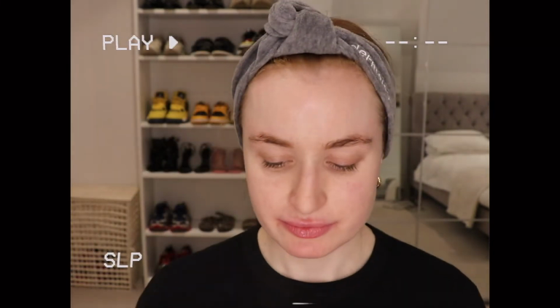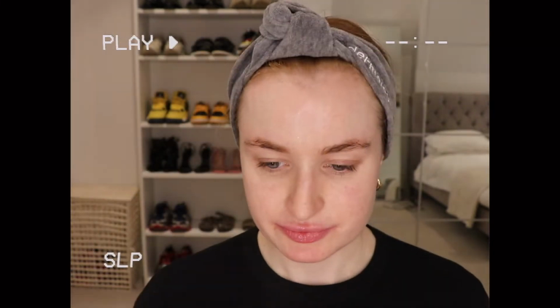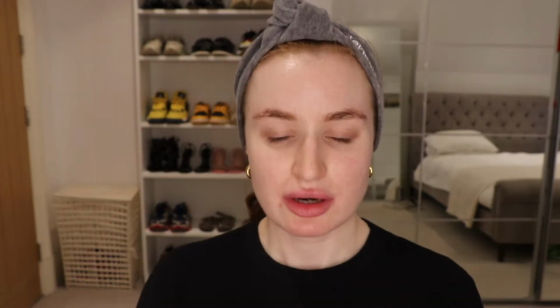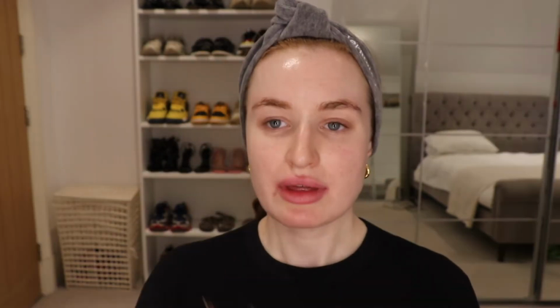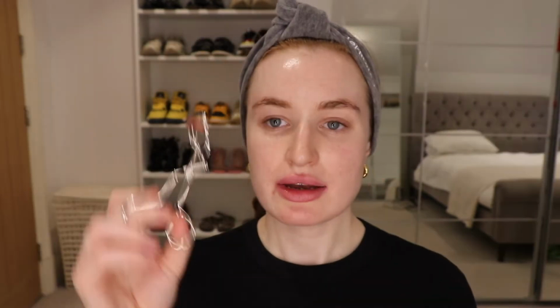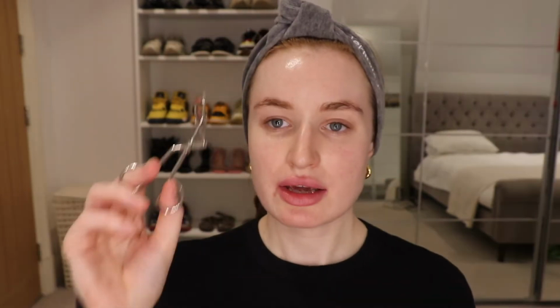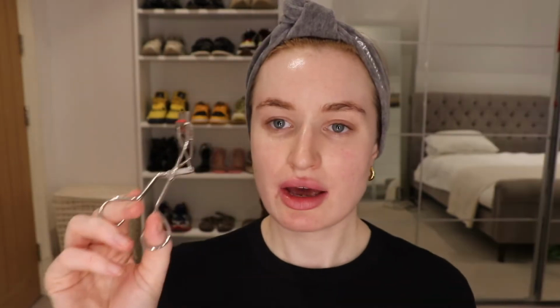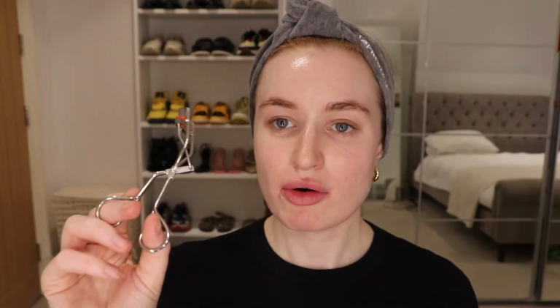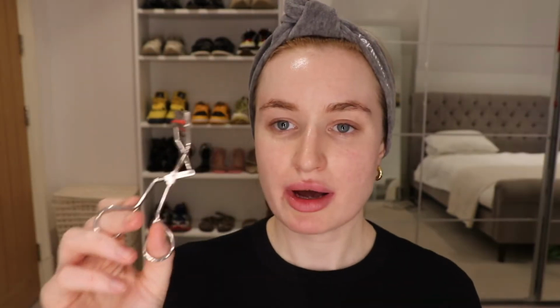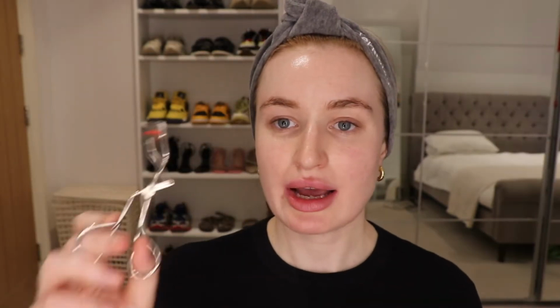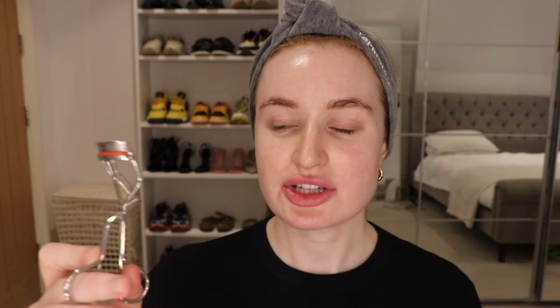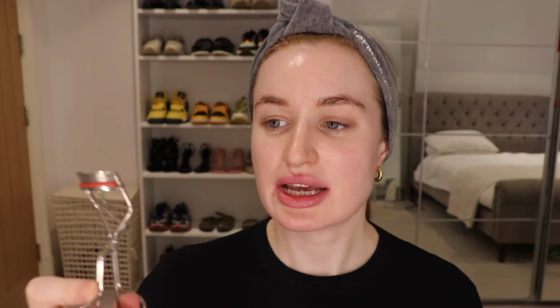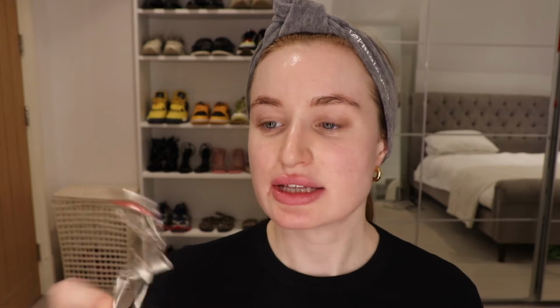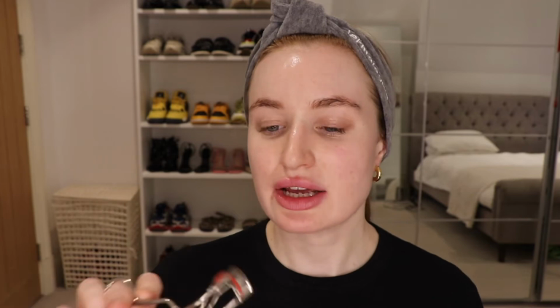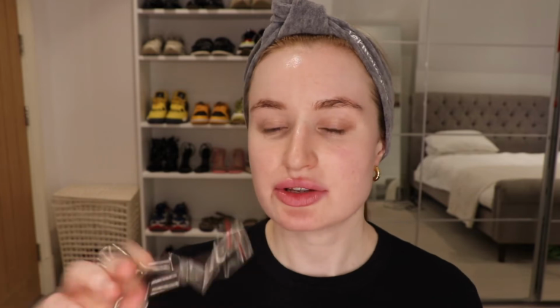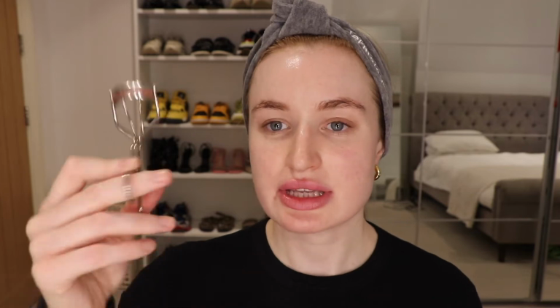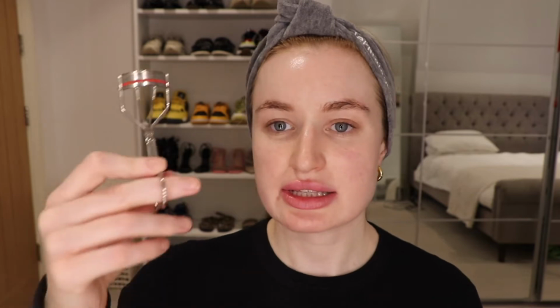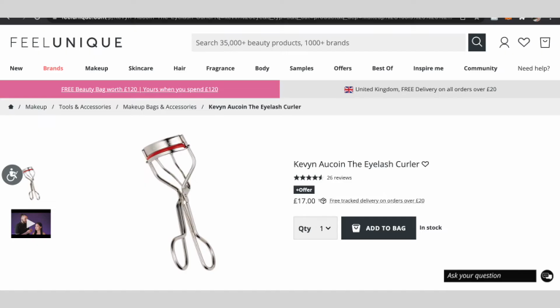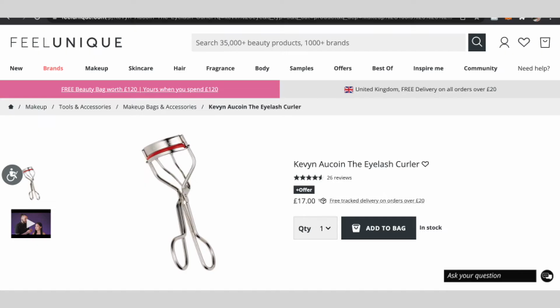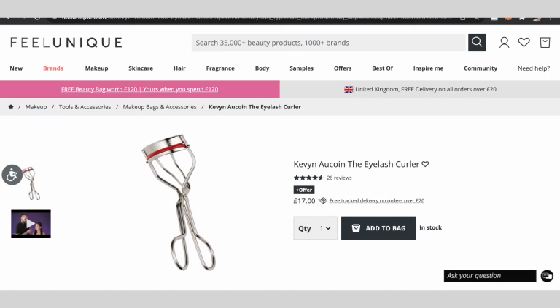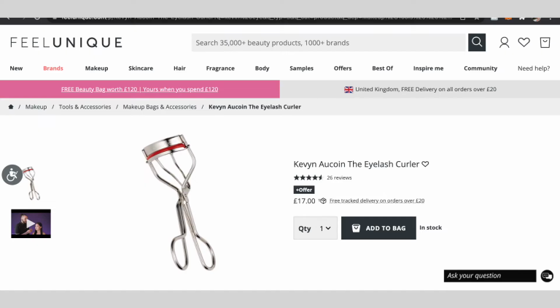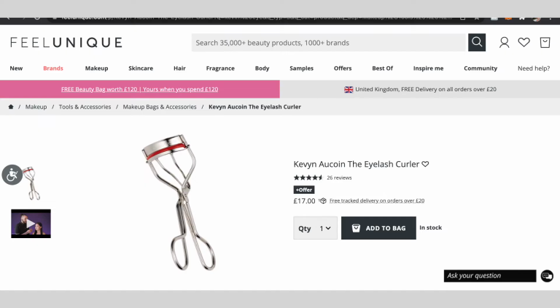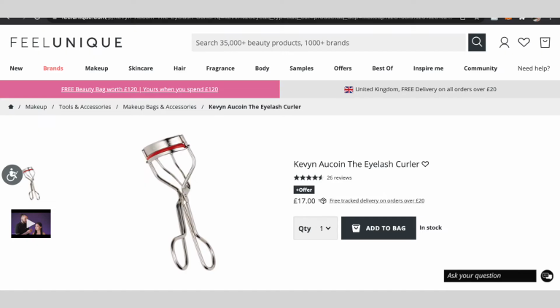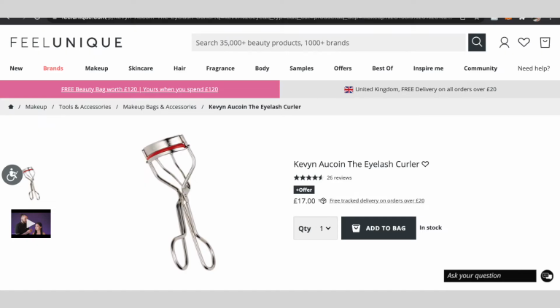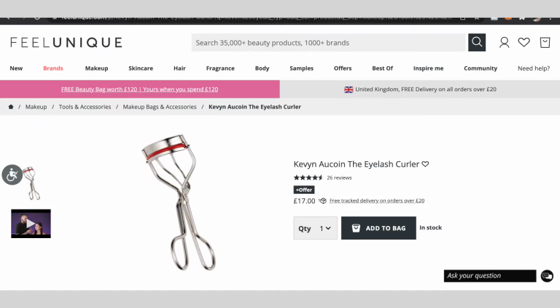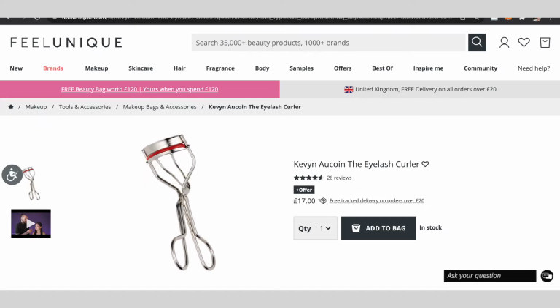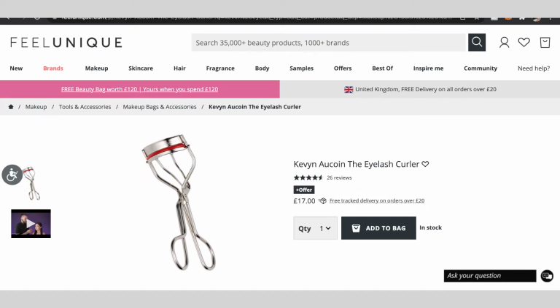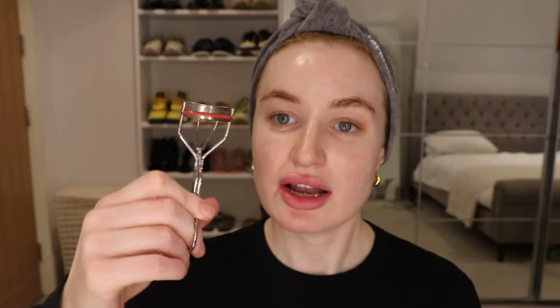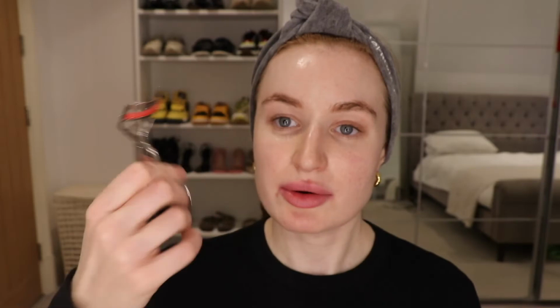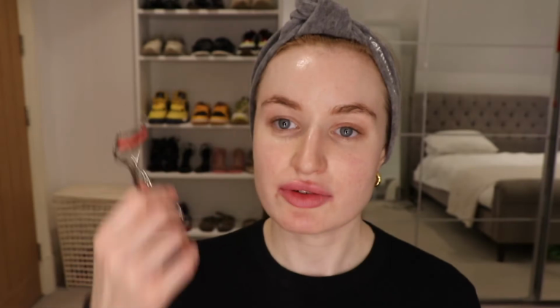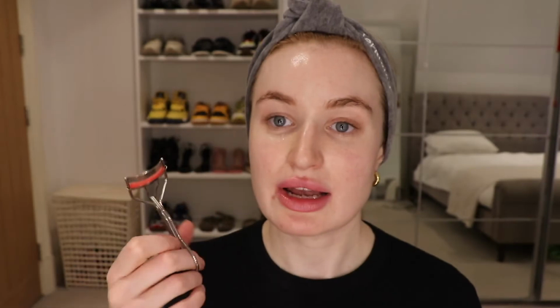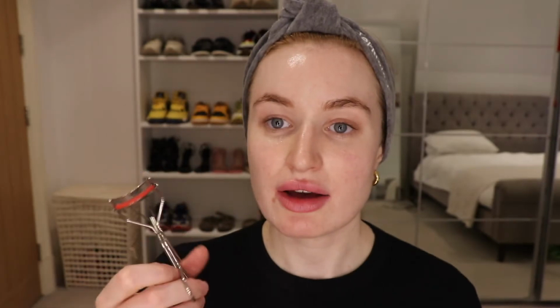I'll then curl my eyelashes. I use this Kevin Aucoin eyelash curler, which I really love.